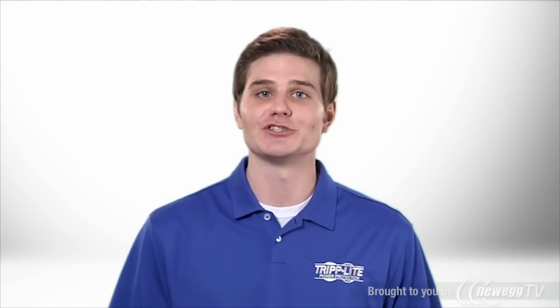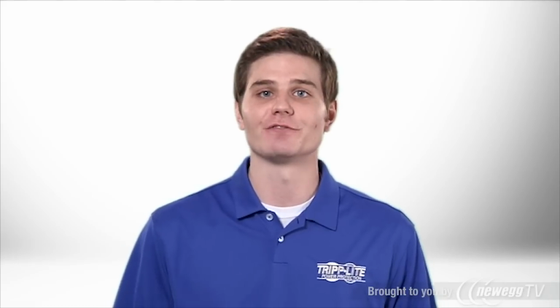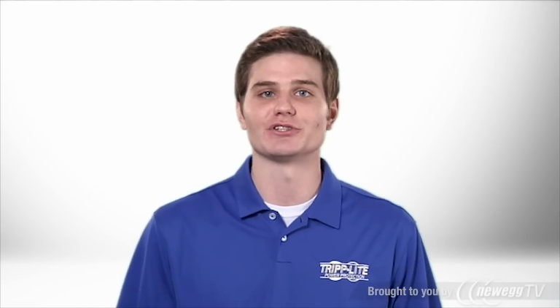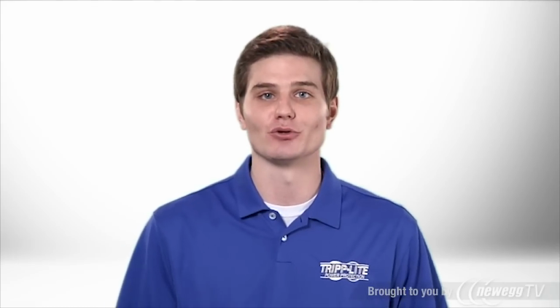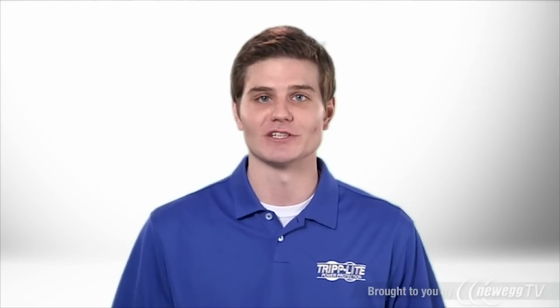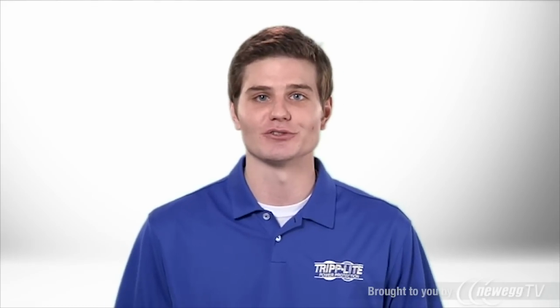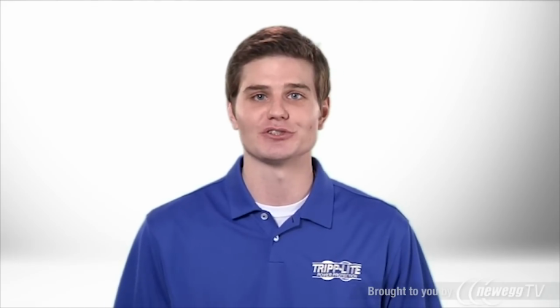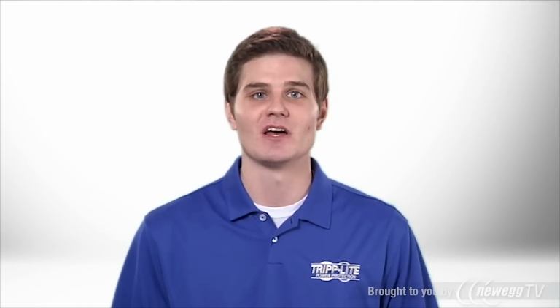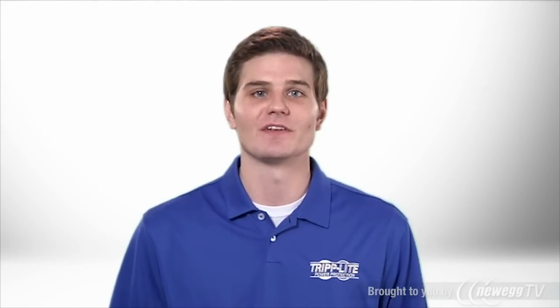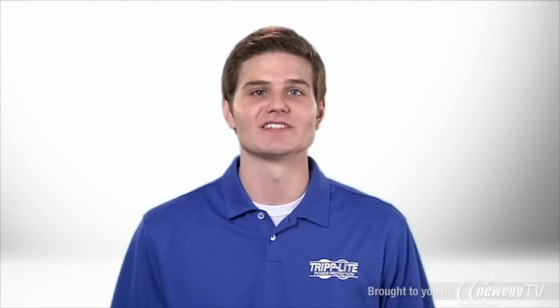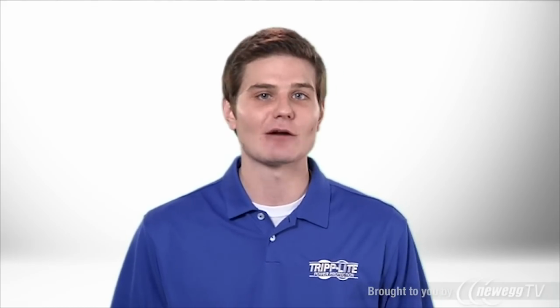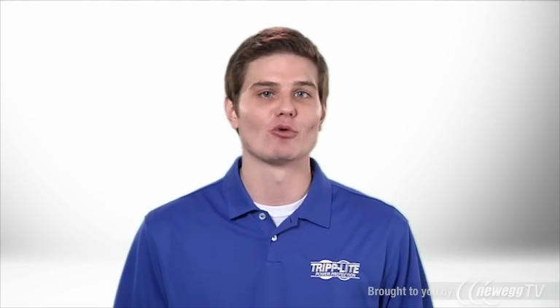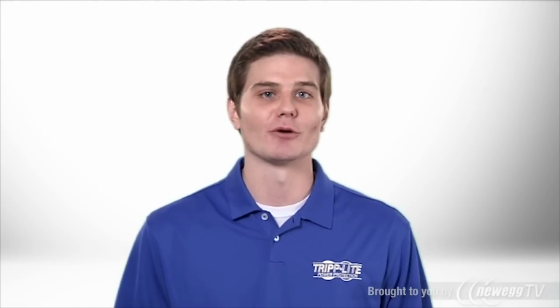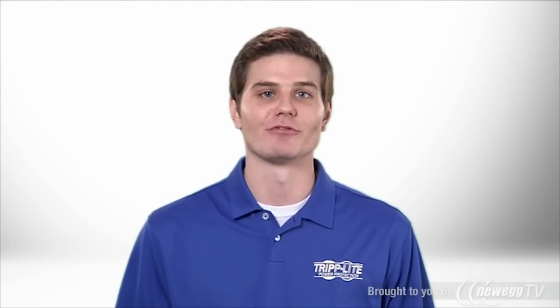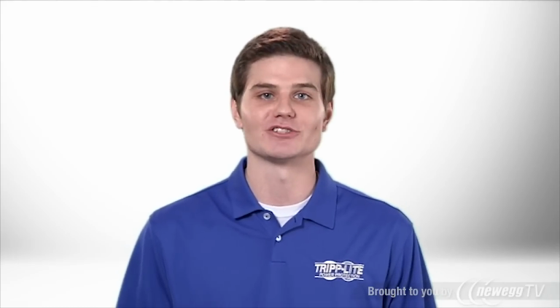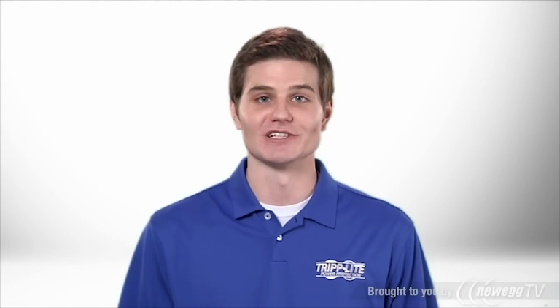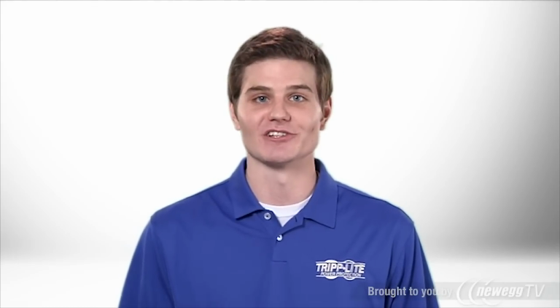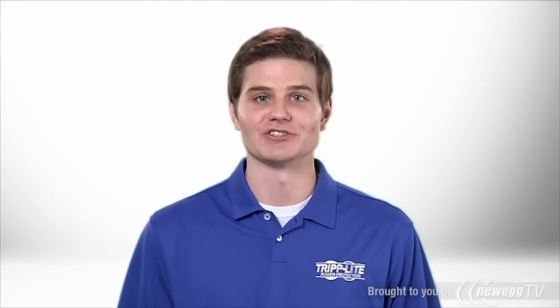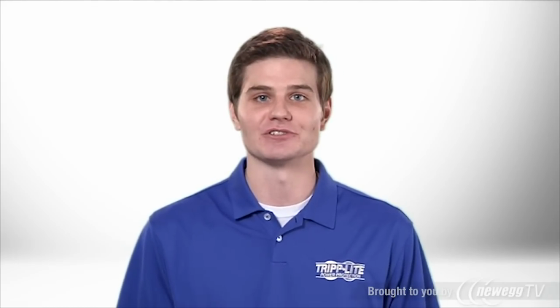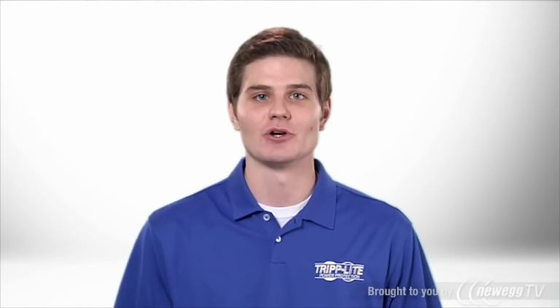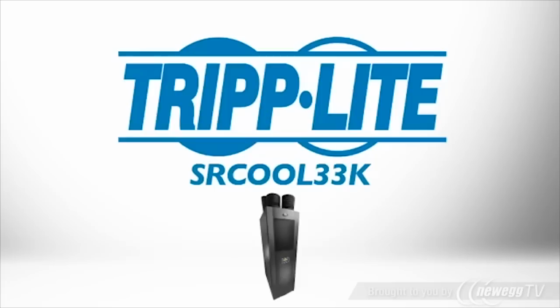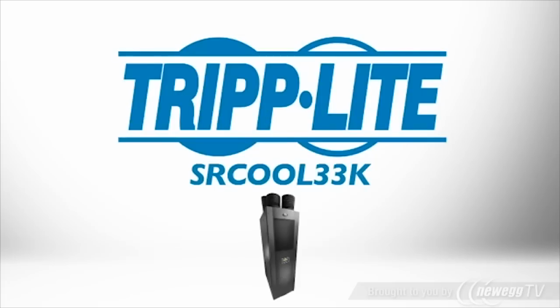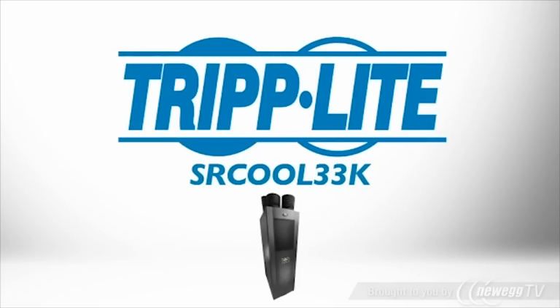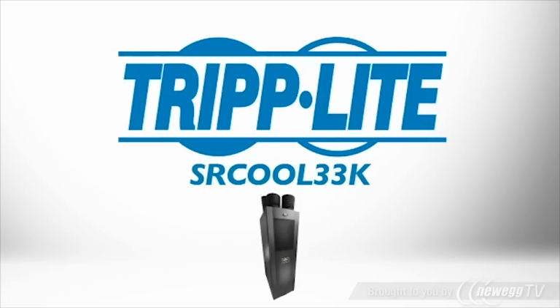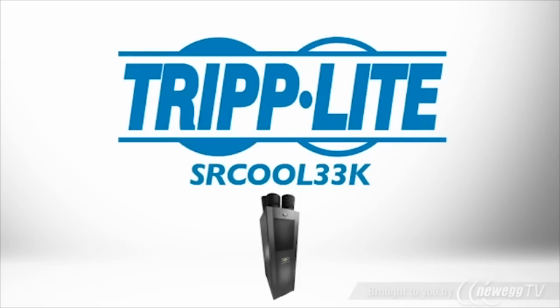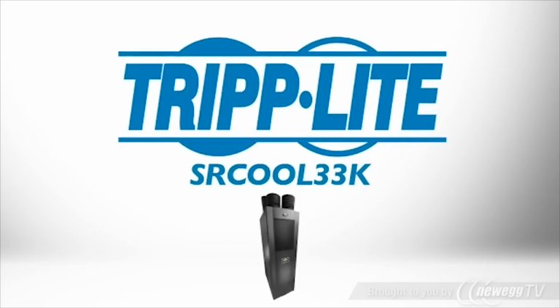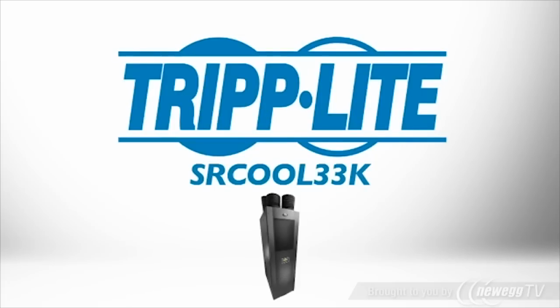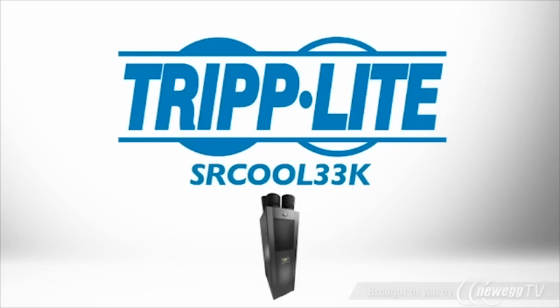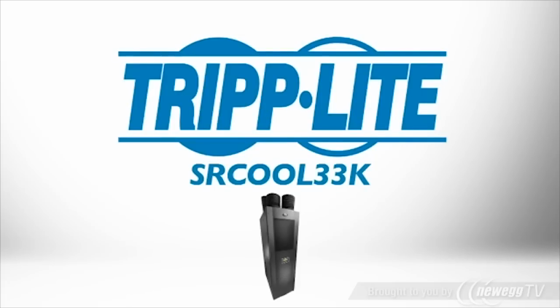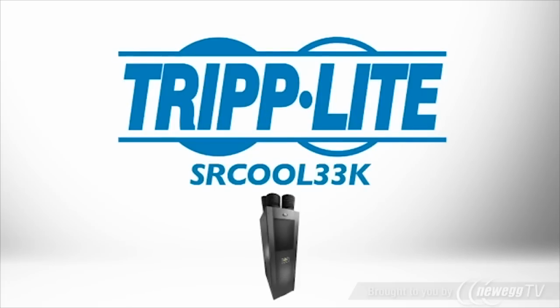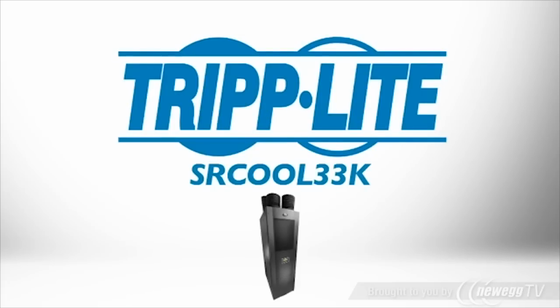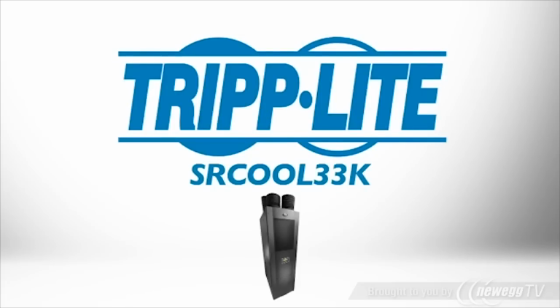If you need a powerful, energy-efficient cooling solution that does not require professional installation, order Triplite's SR-Cool33K.